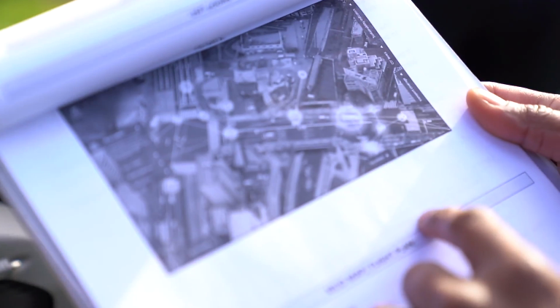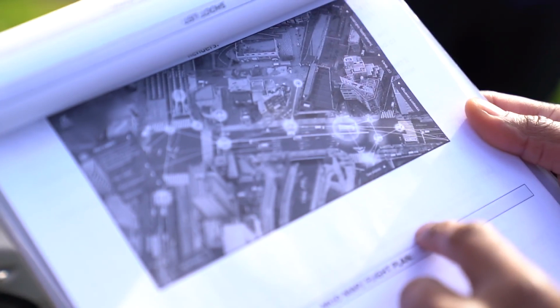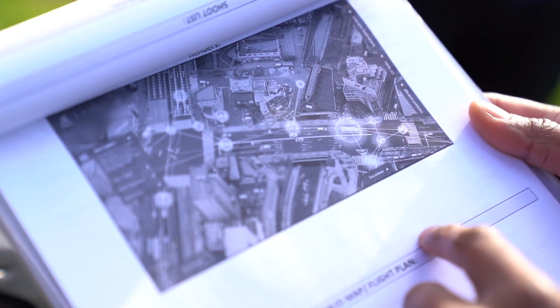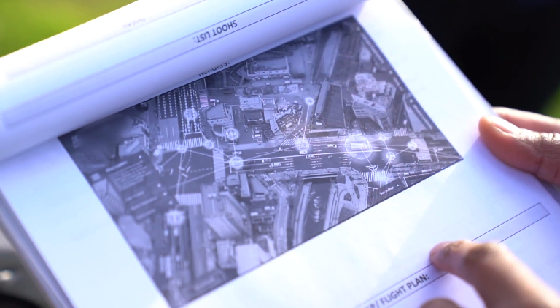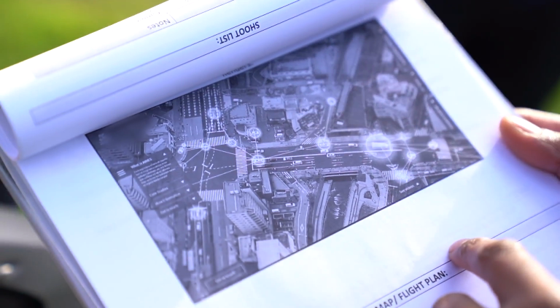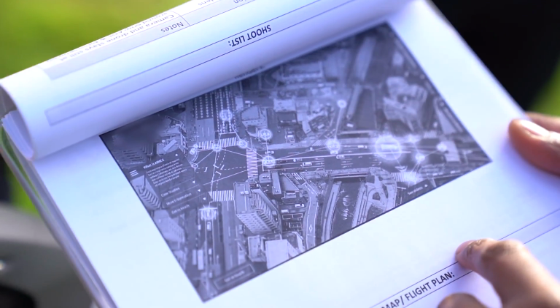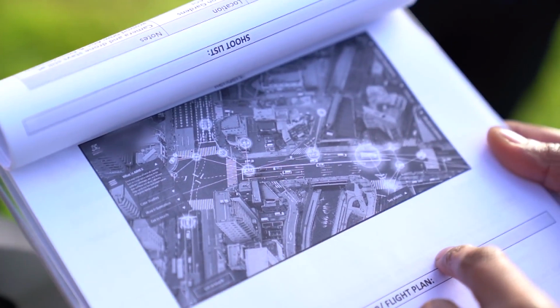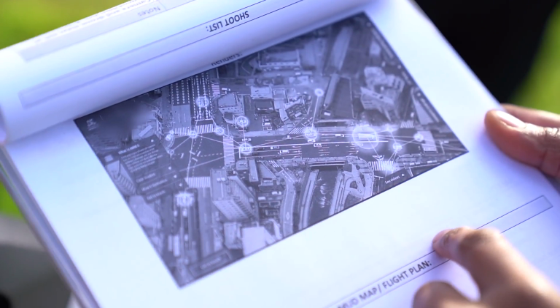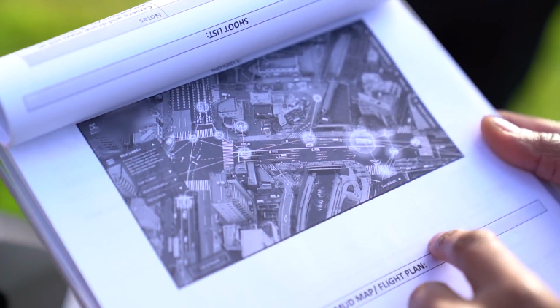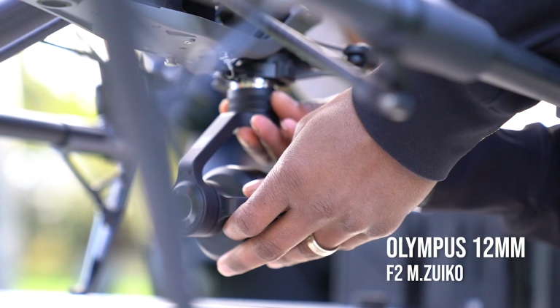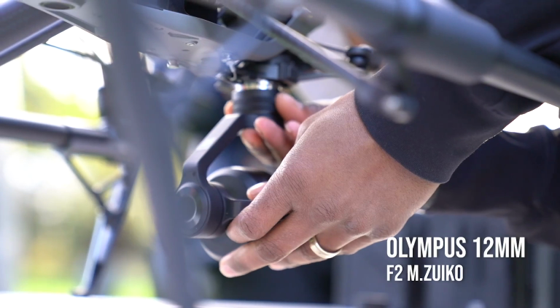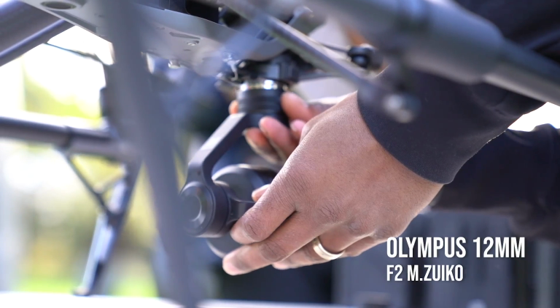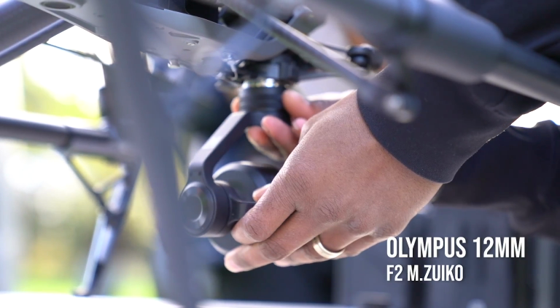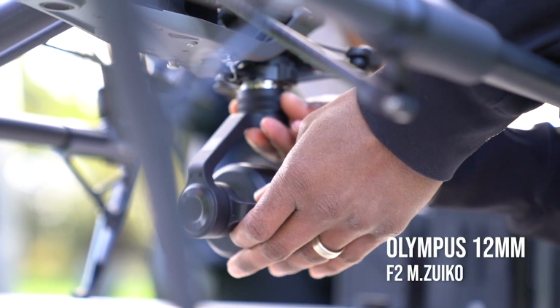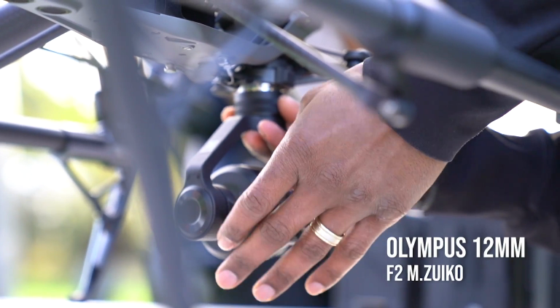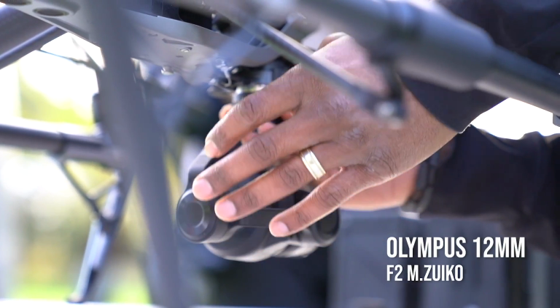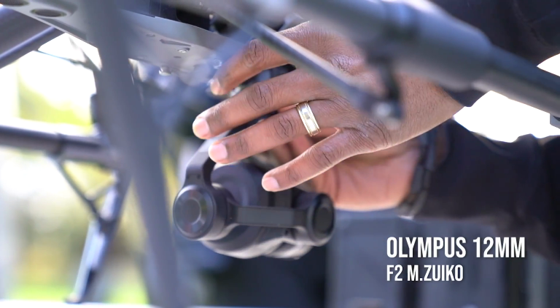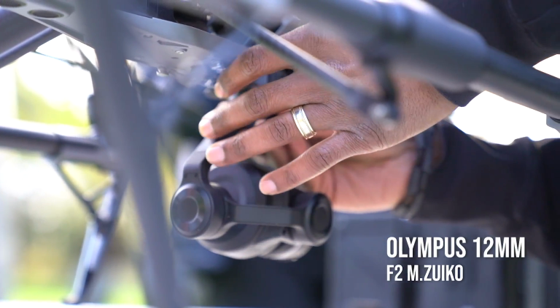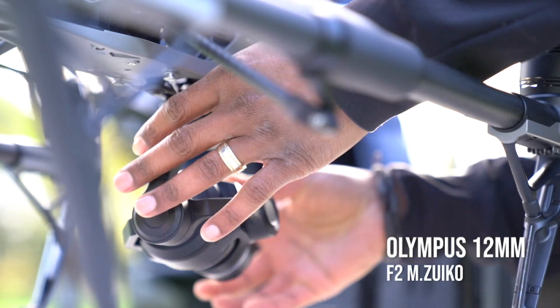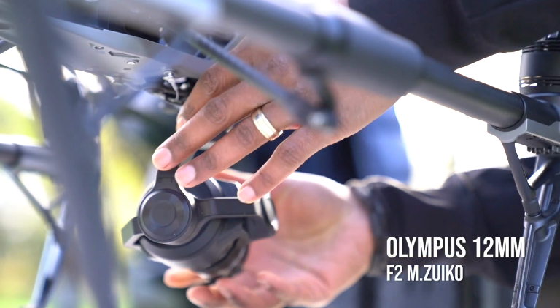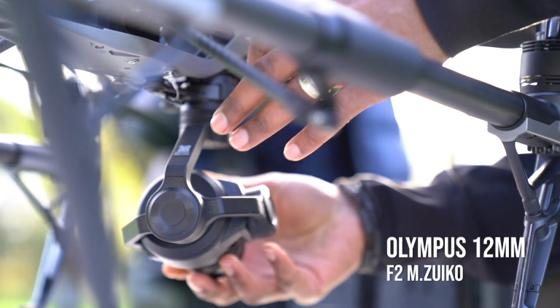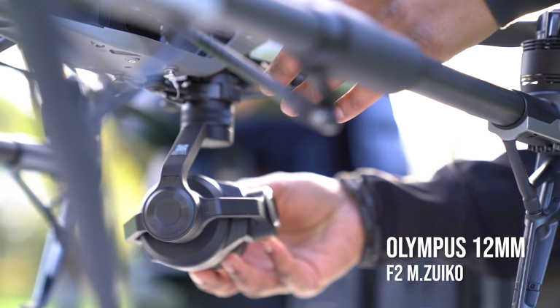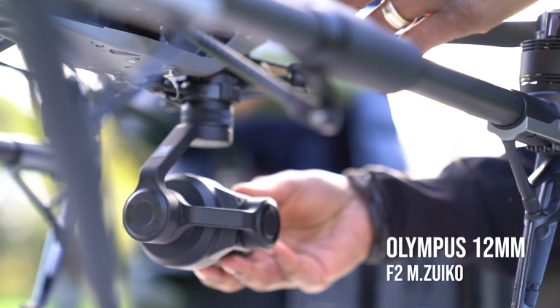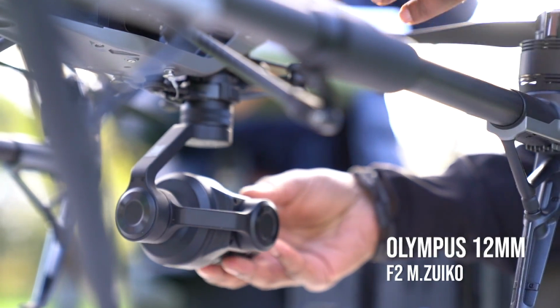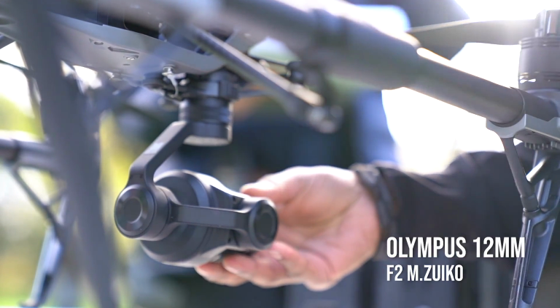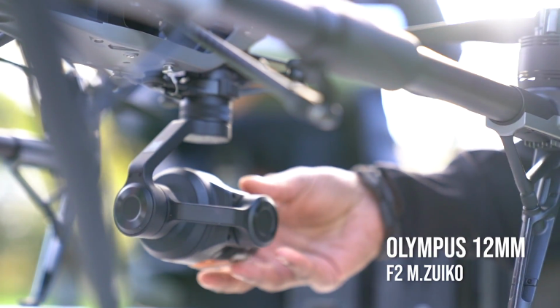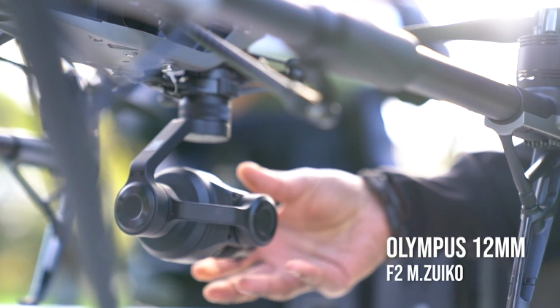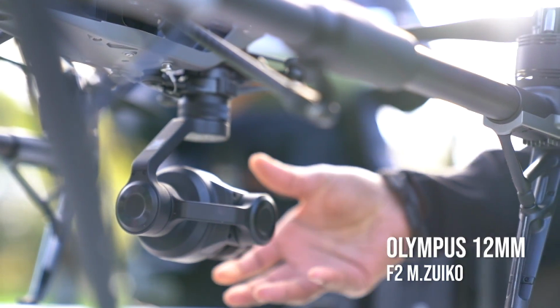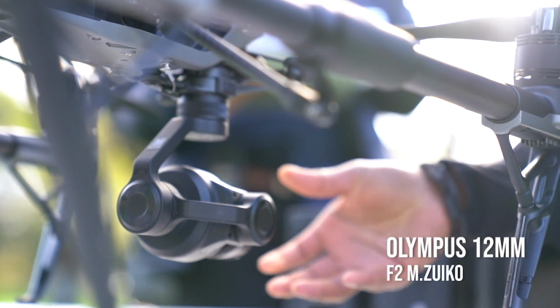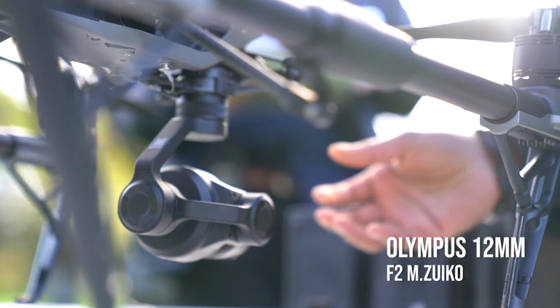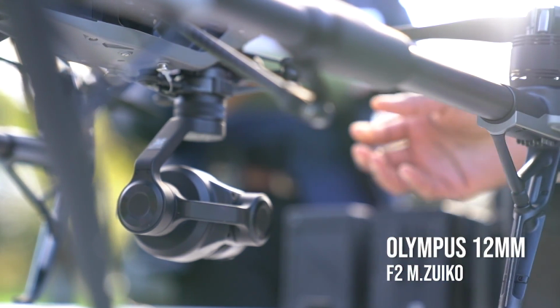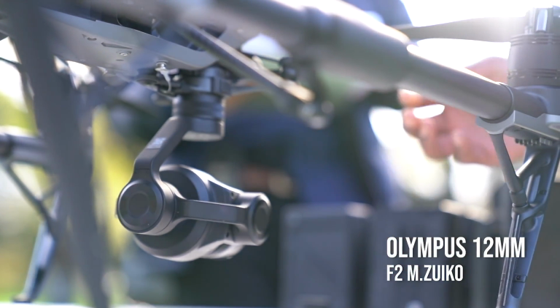In terms of cinematography and lenses, we'll start with the 12mm first, starting from the top. And shooting 4K as well, so we'll have room to crop in.